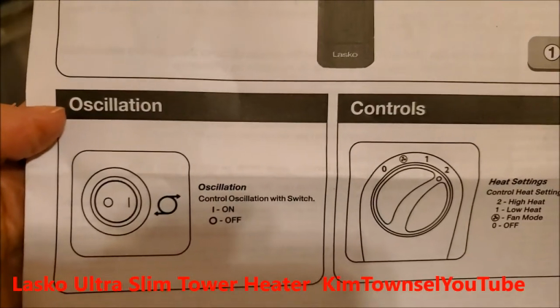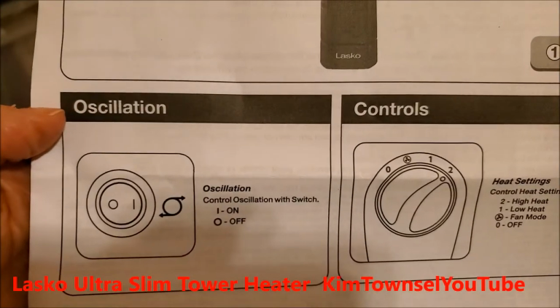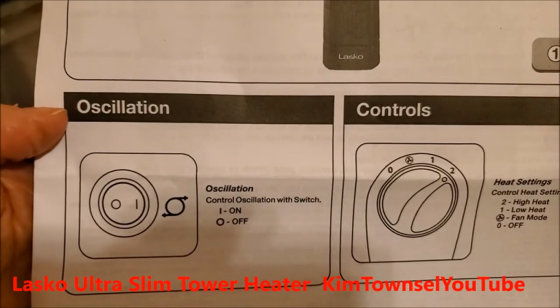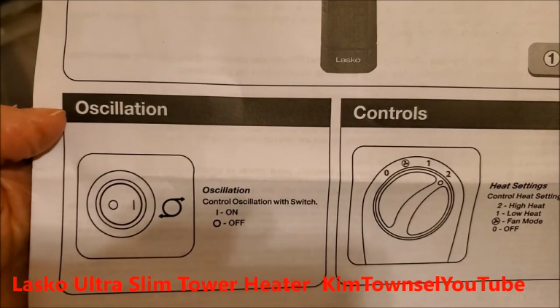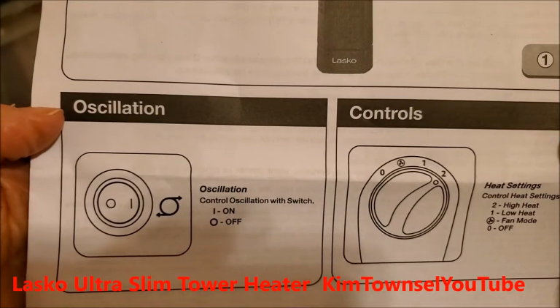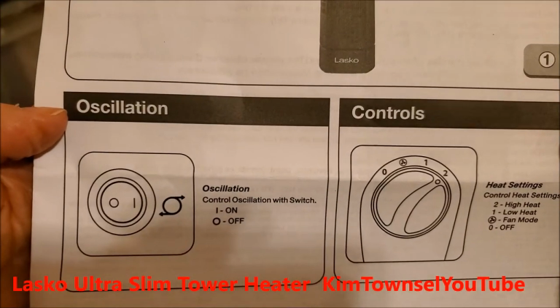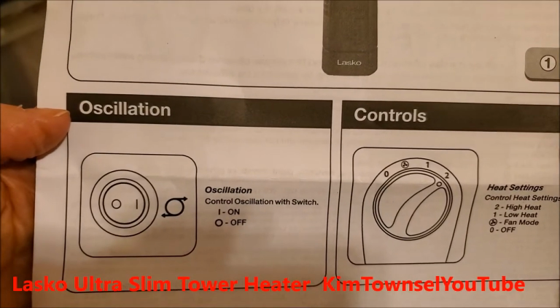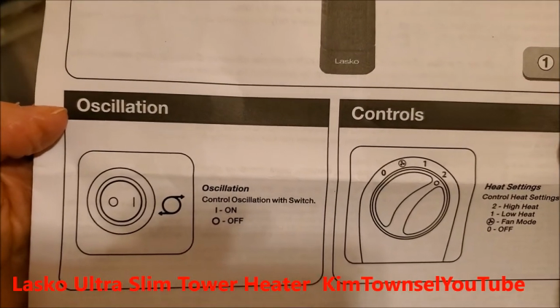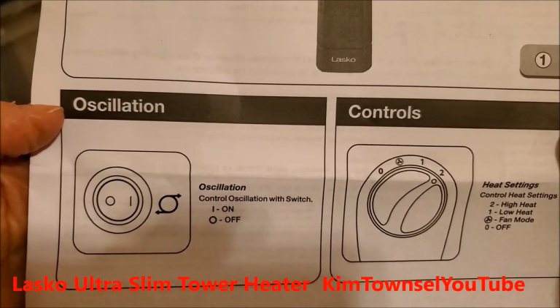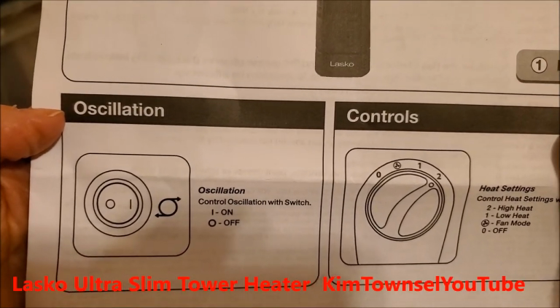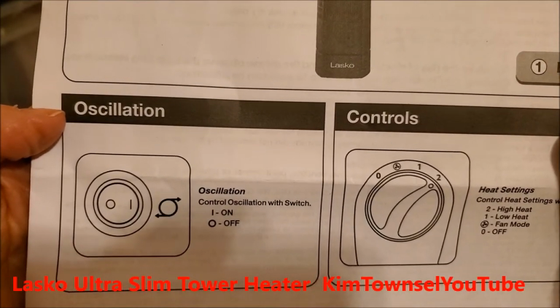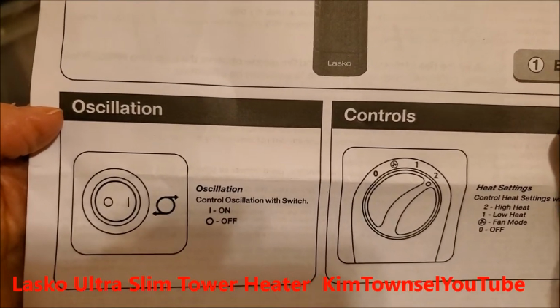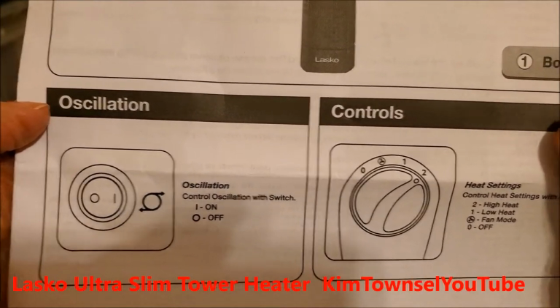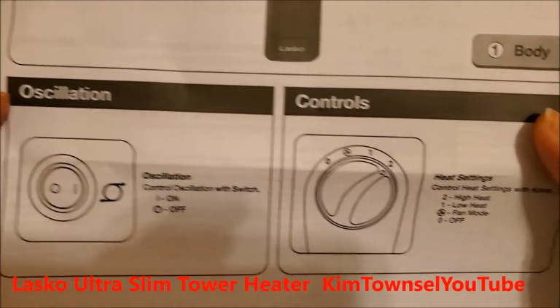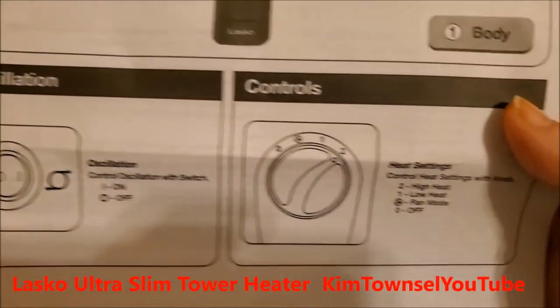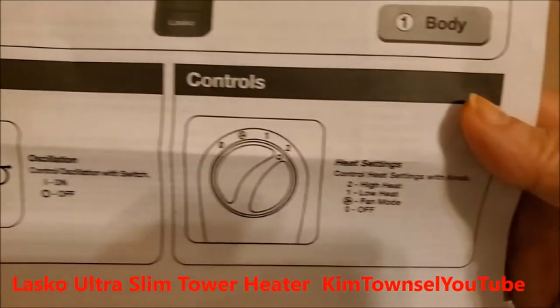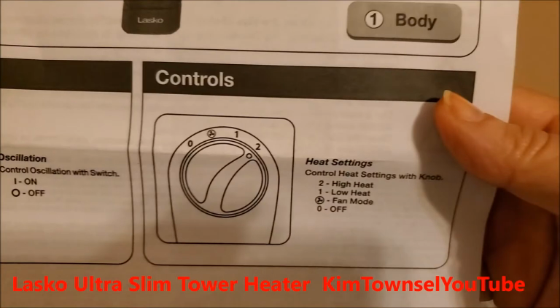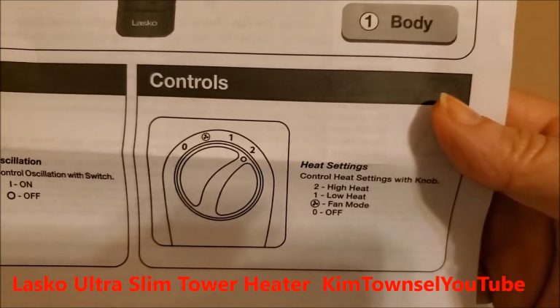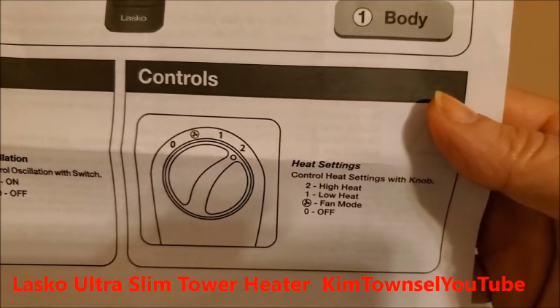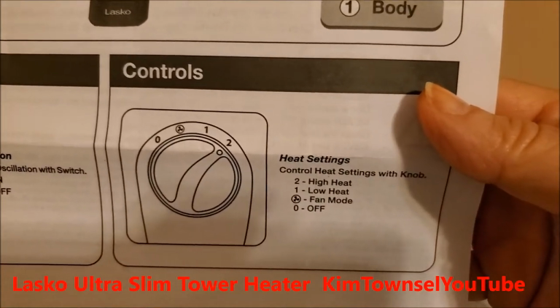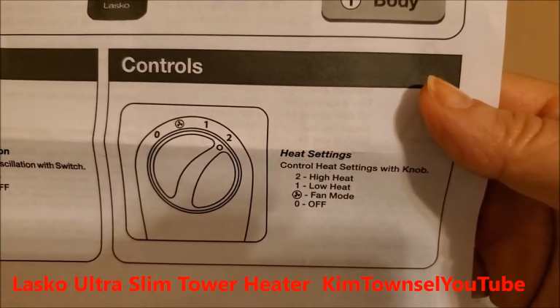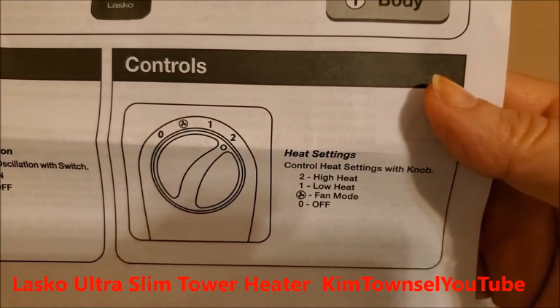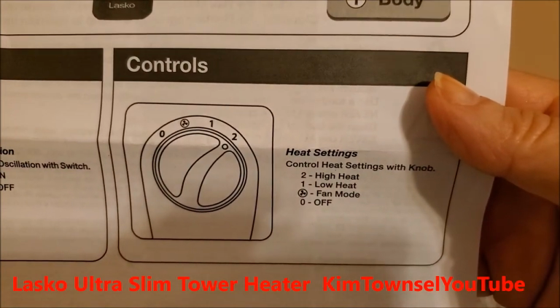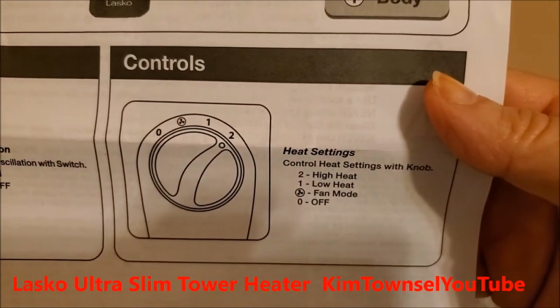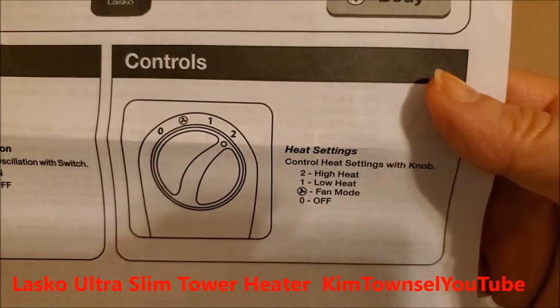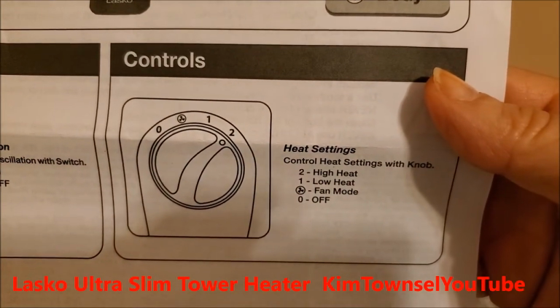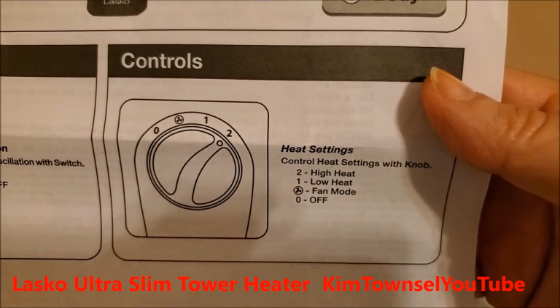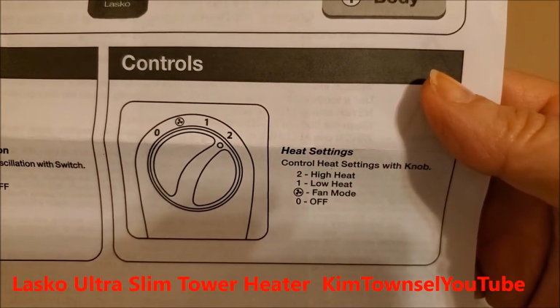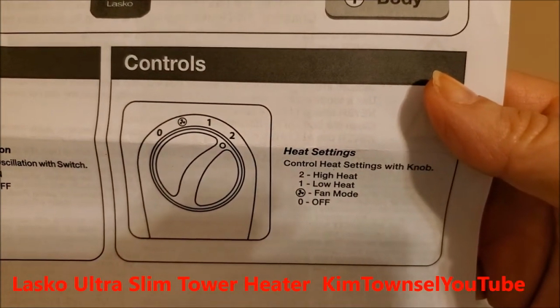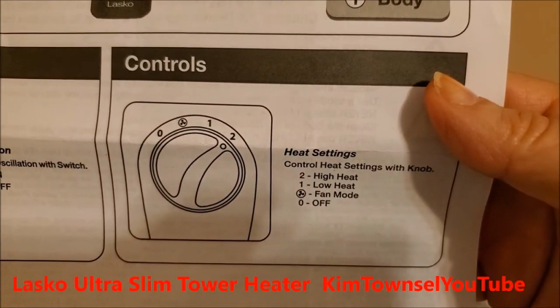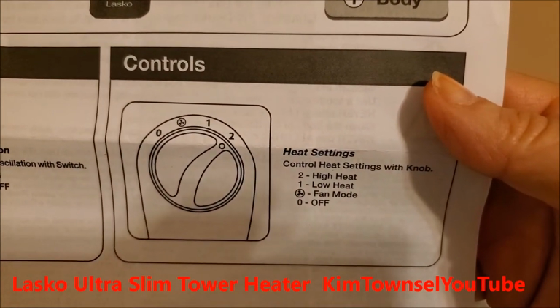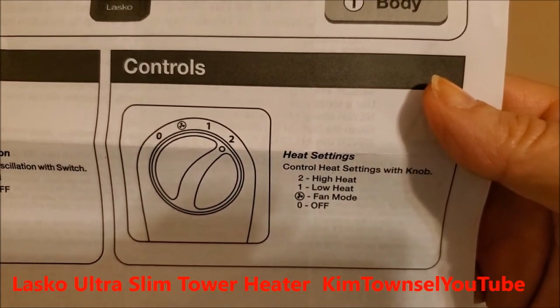Looks pretty simple. It oscillates, and you can have high heat, low heat, fan mode, or off.